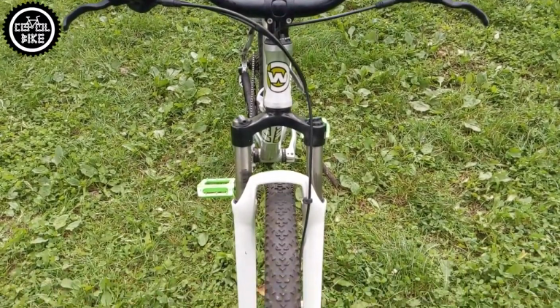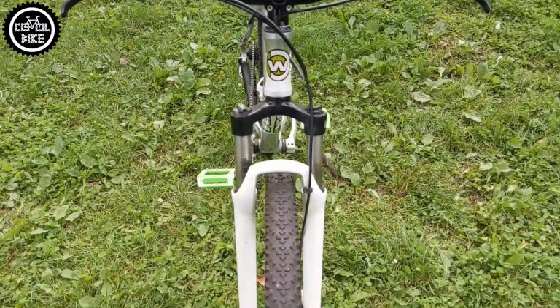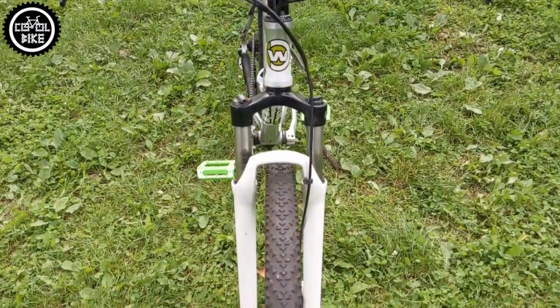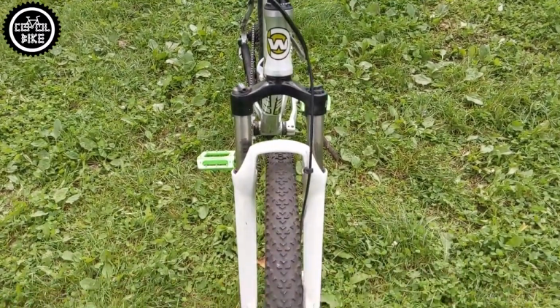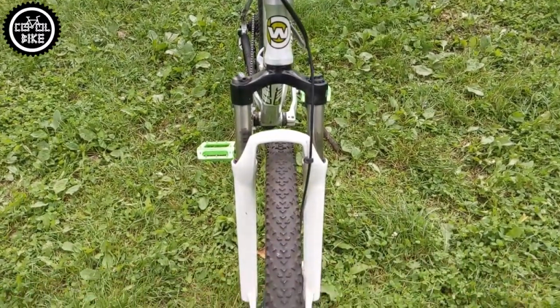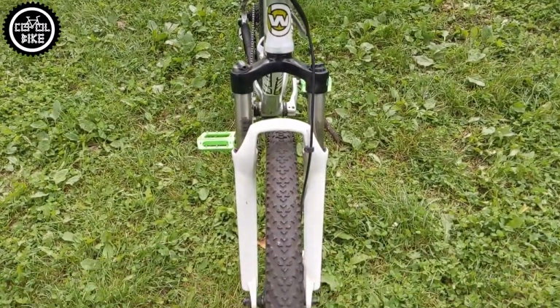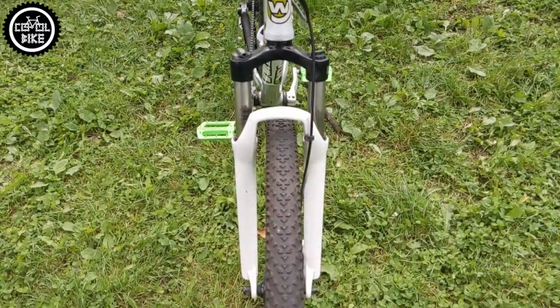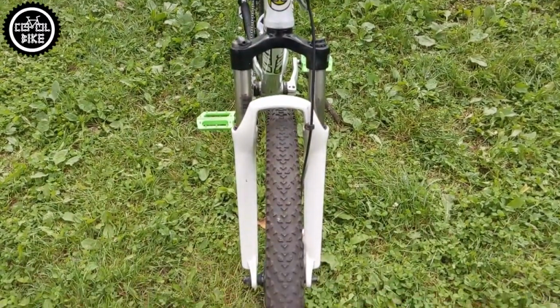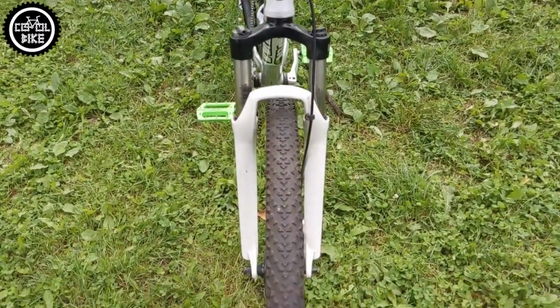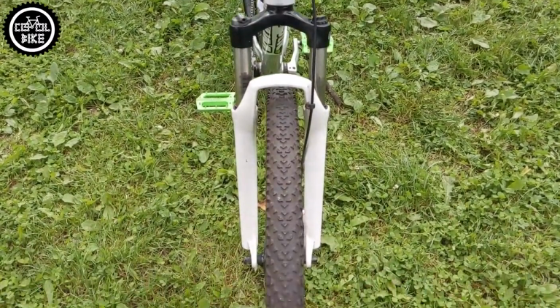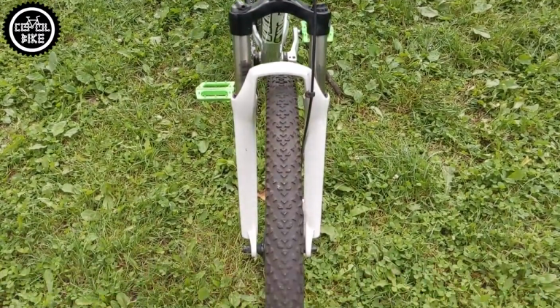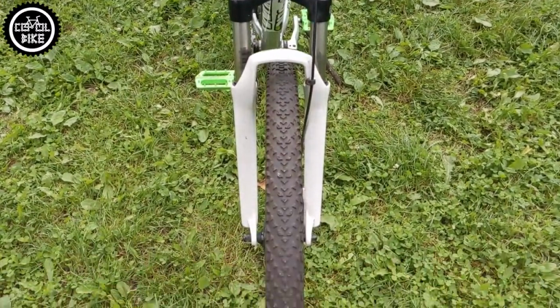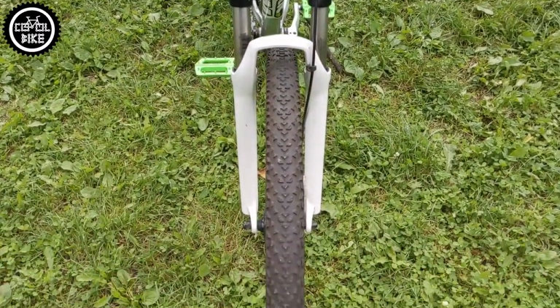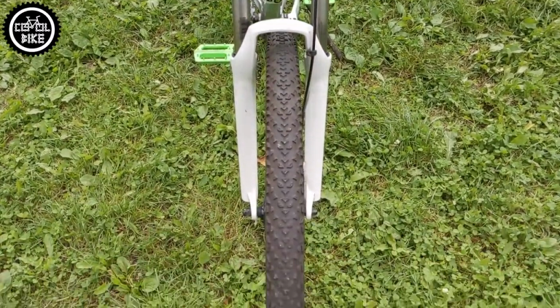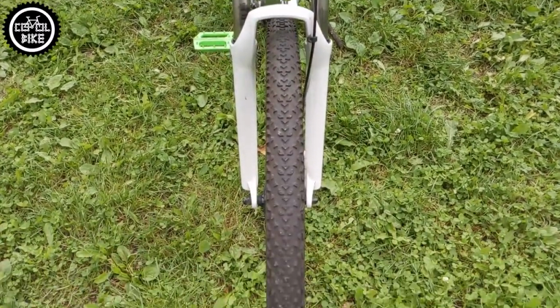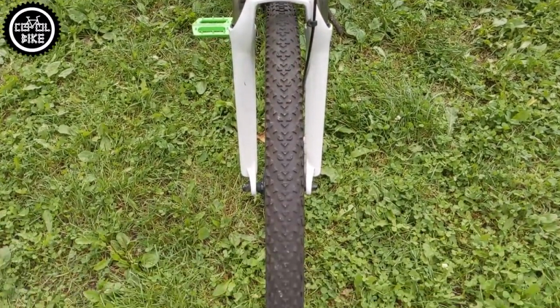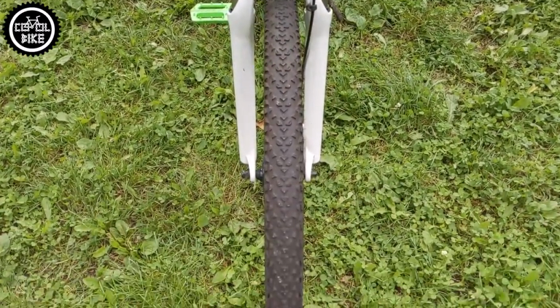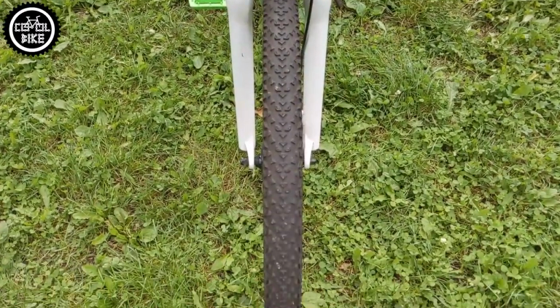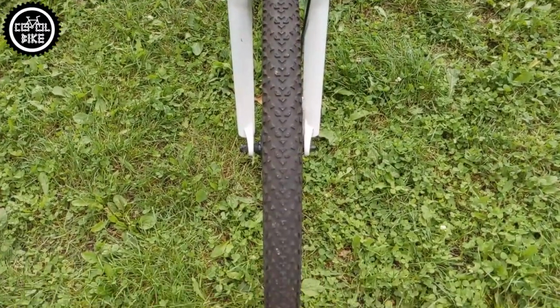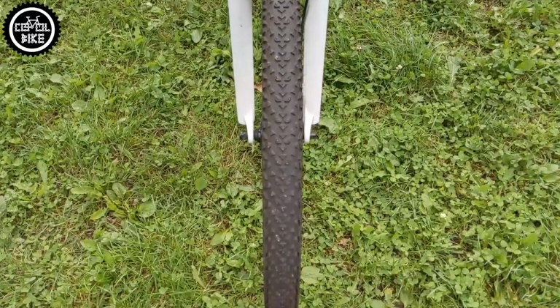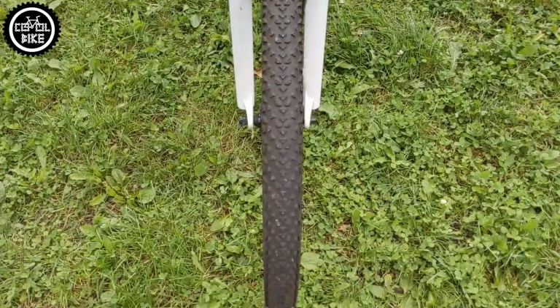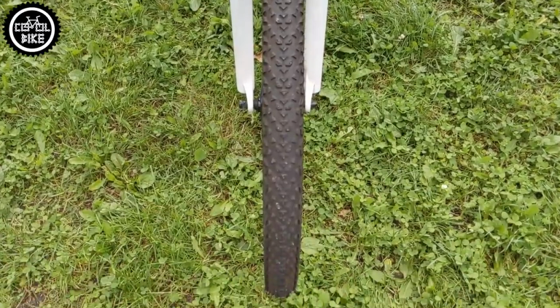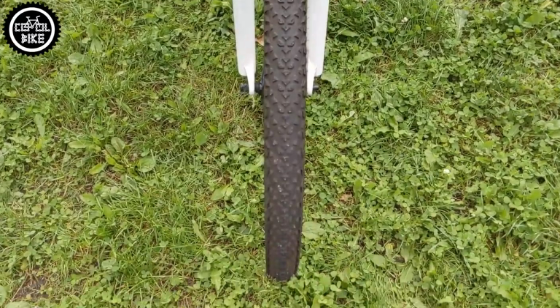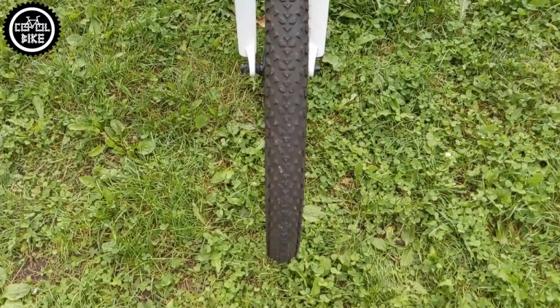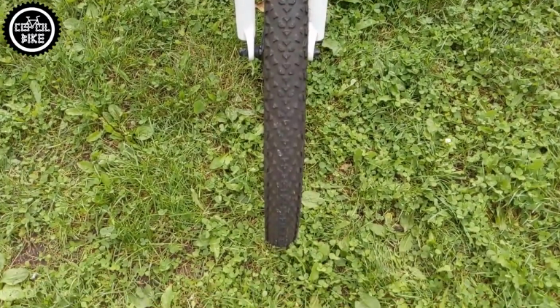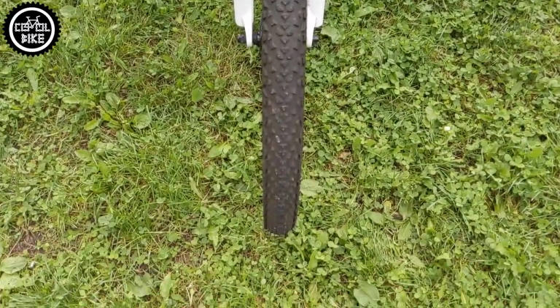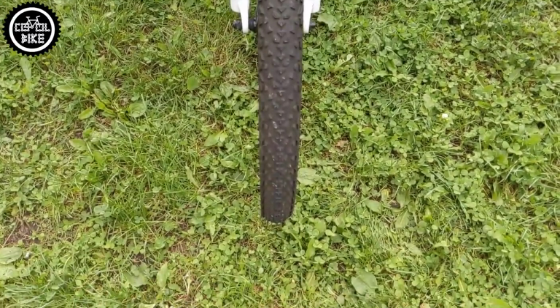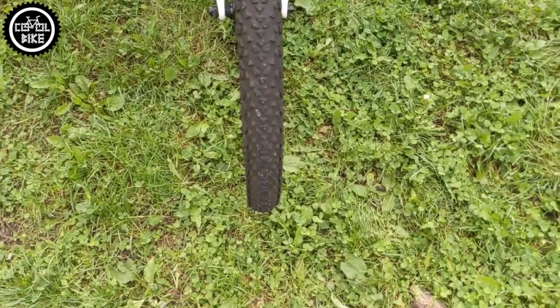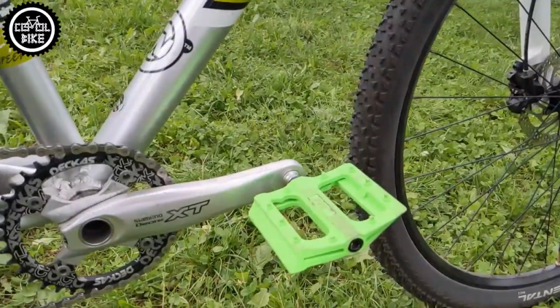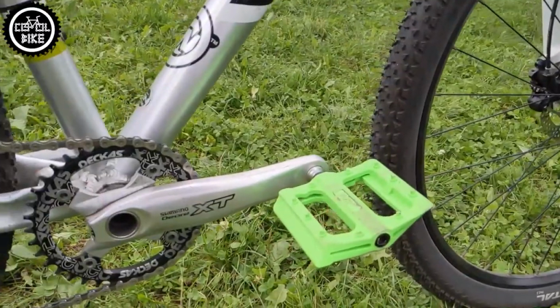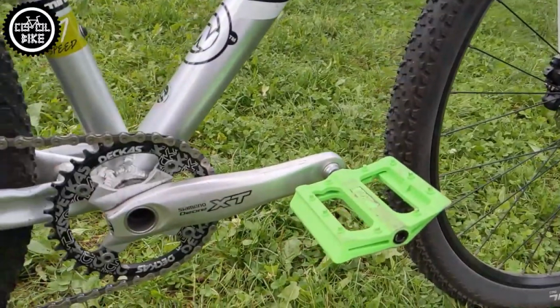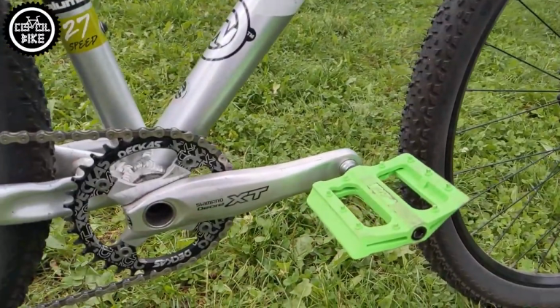I'm not a fan of Schwalbe, so instead of them I used fast-rolling Continental Race King tires with the Pure Grip compound.